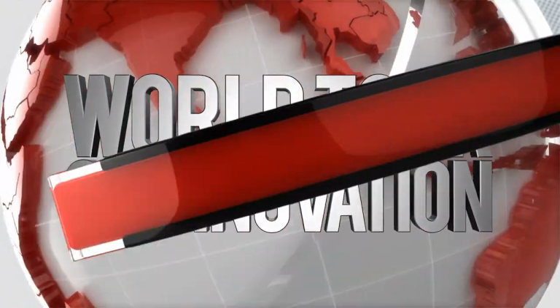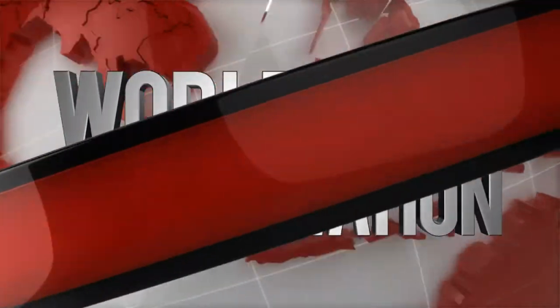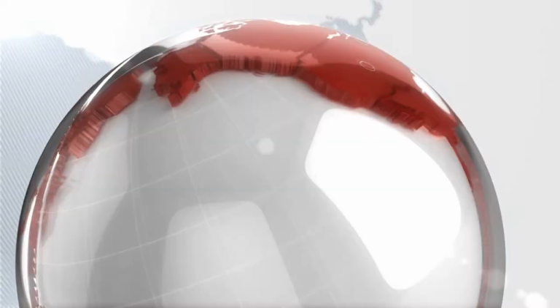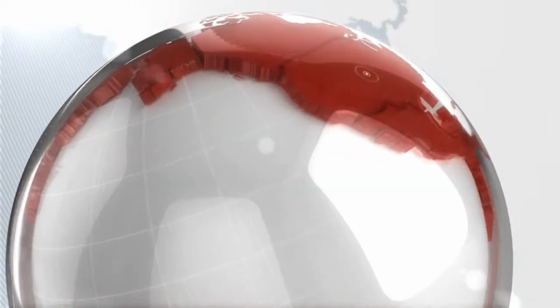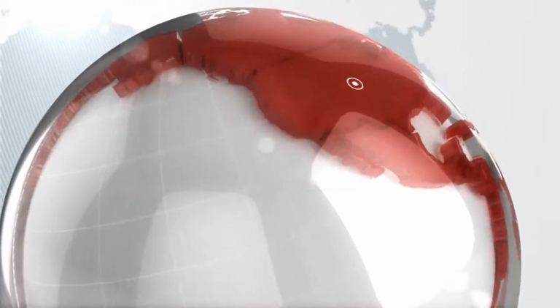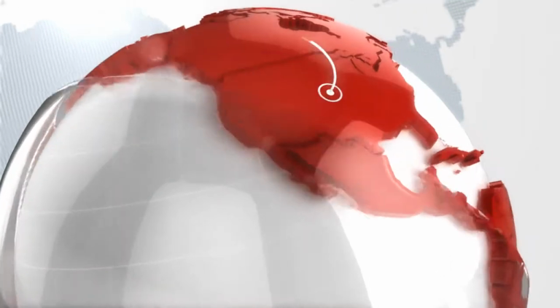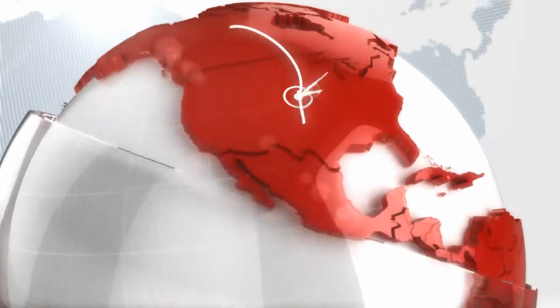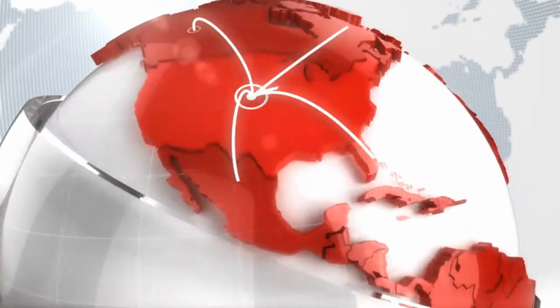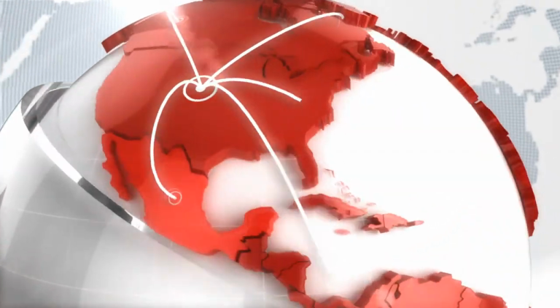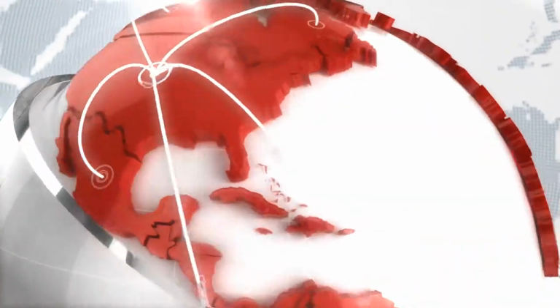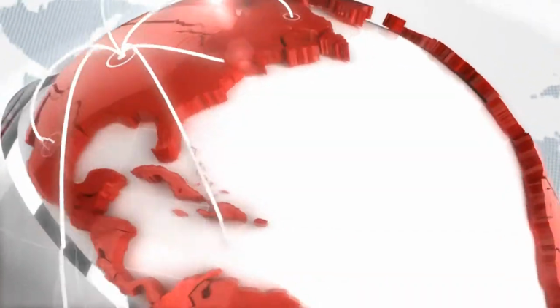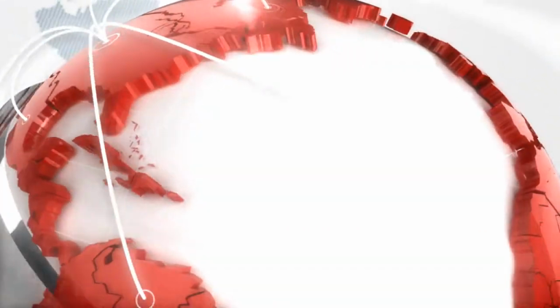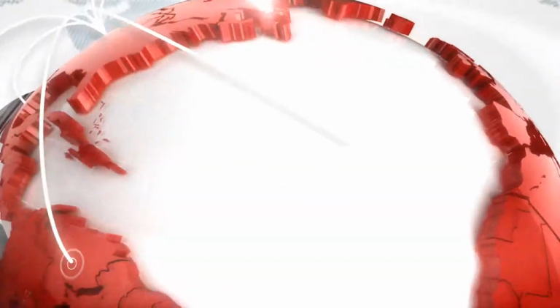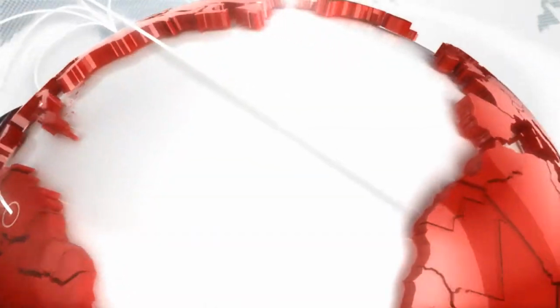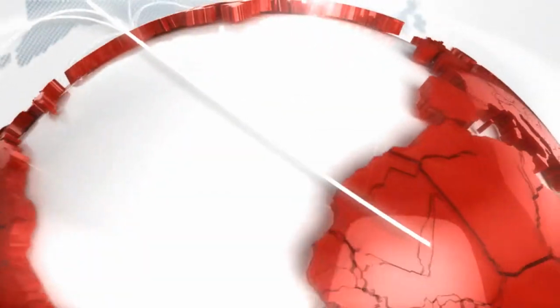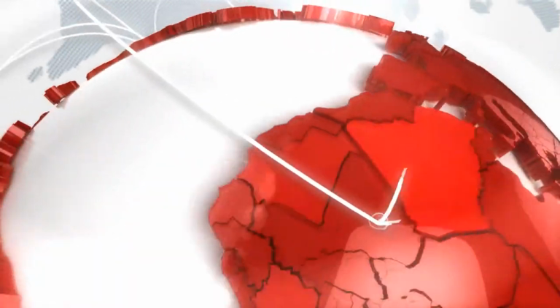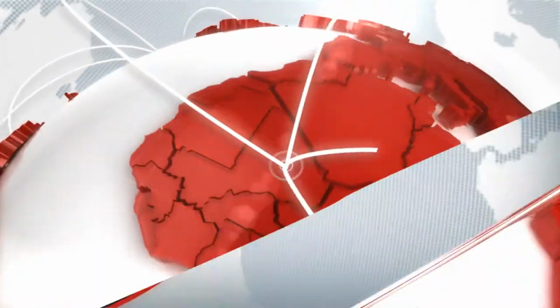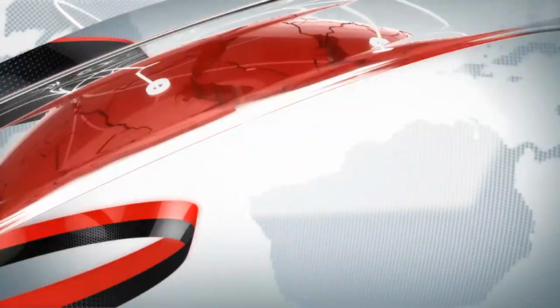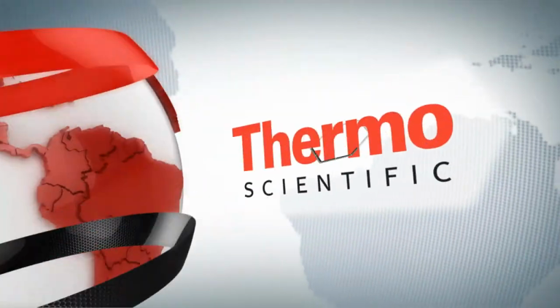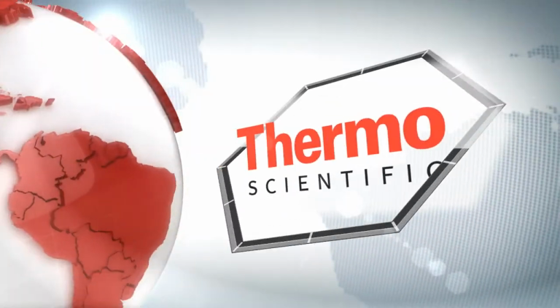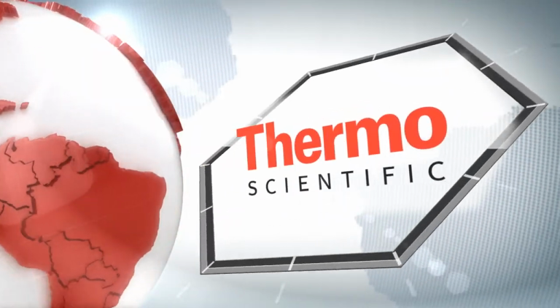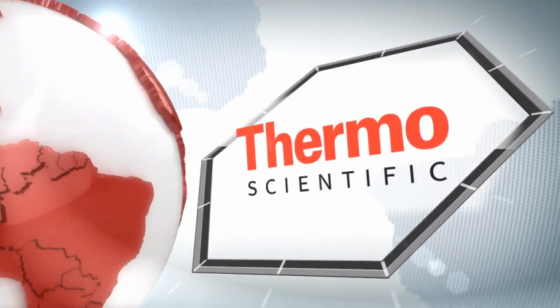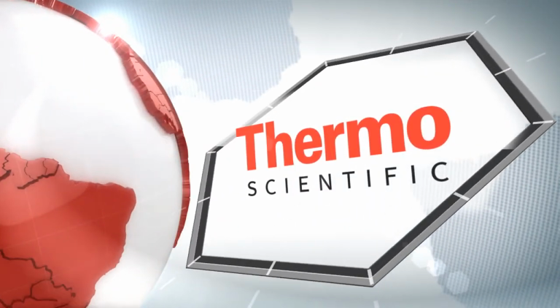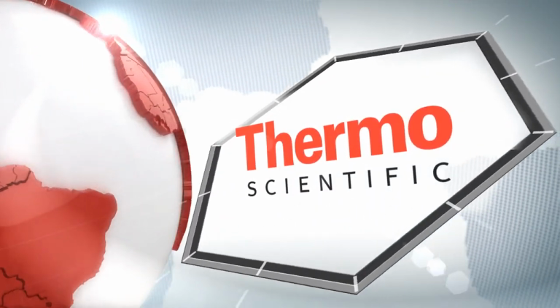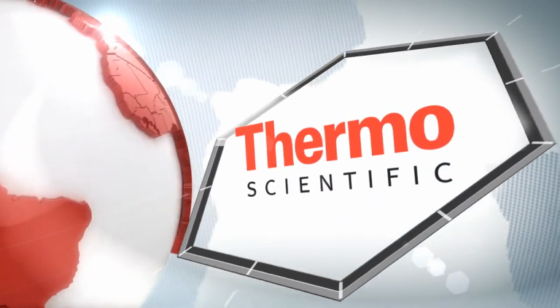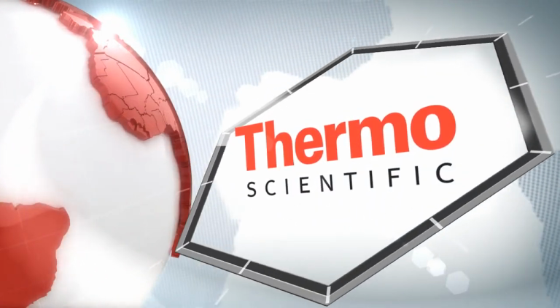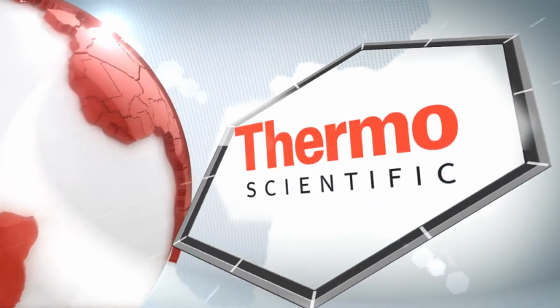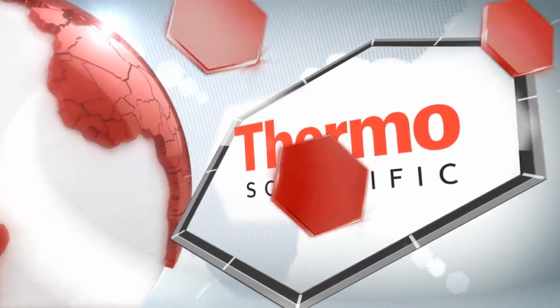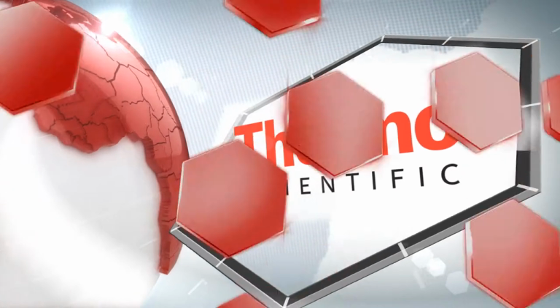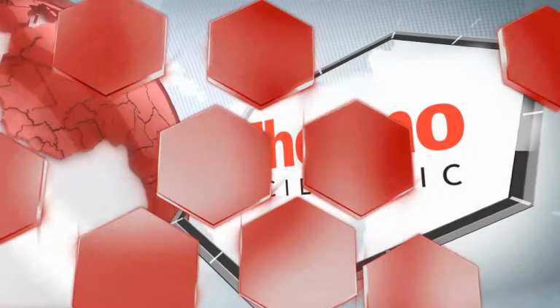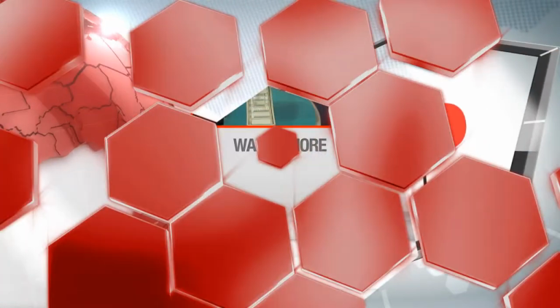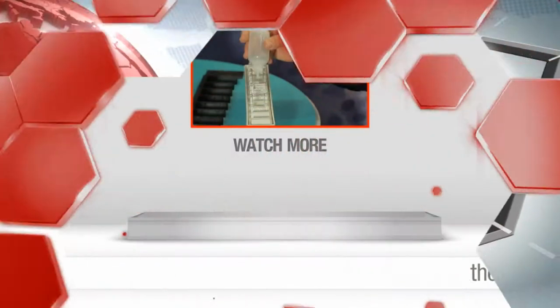Learn more at thermoscientific.com/pathology.